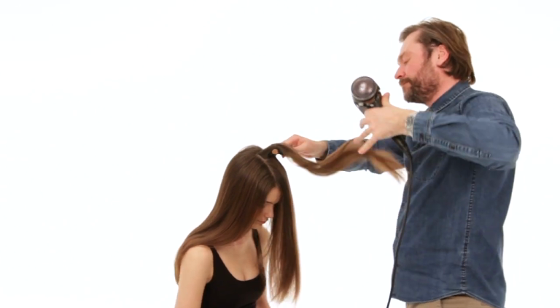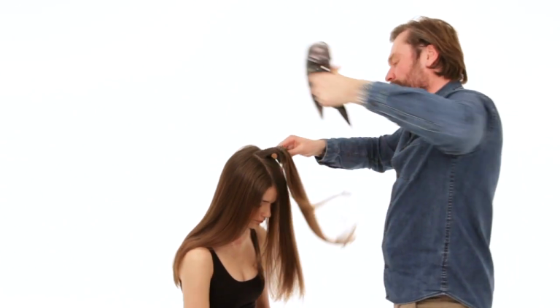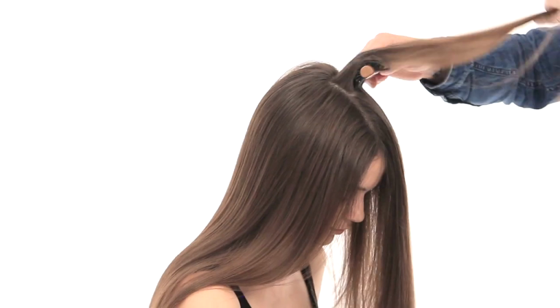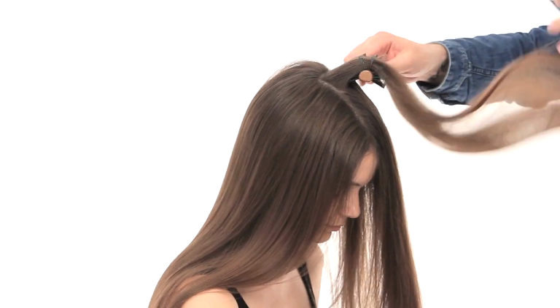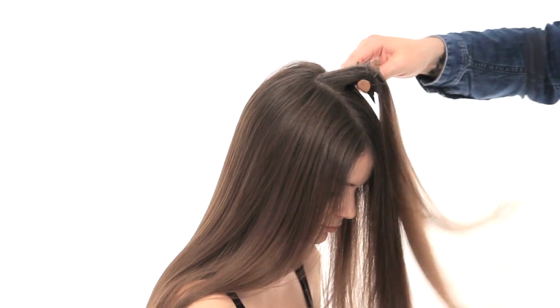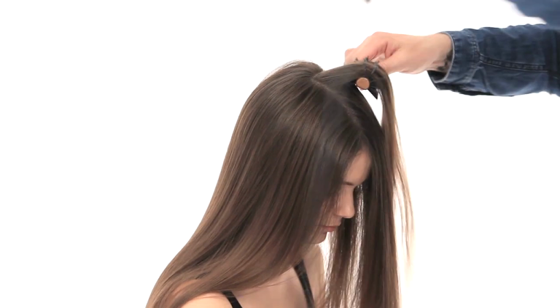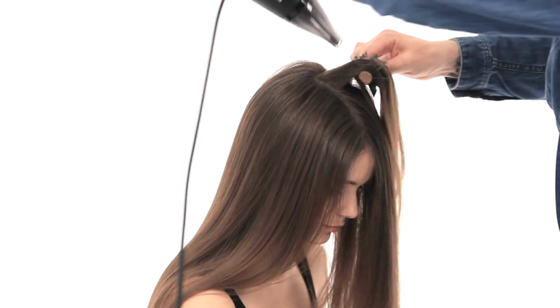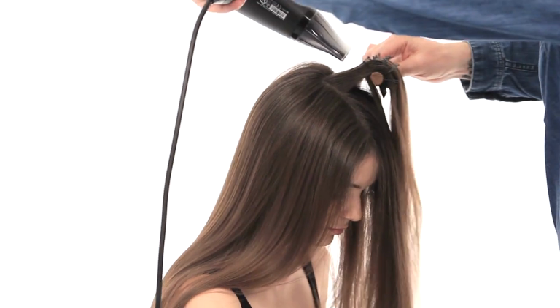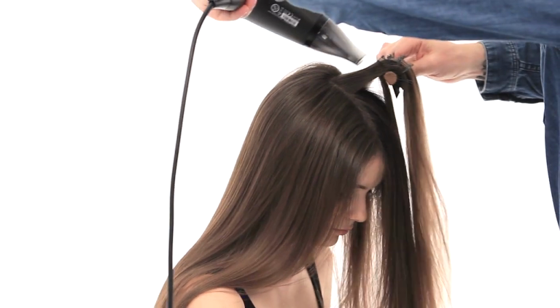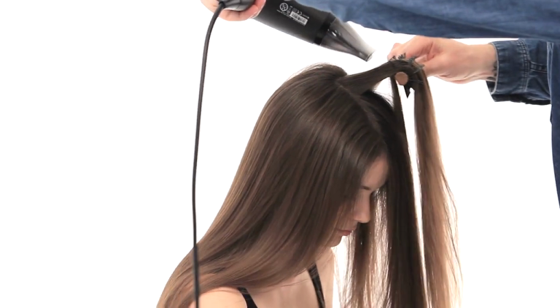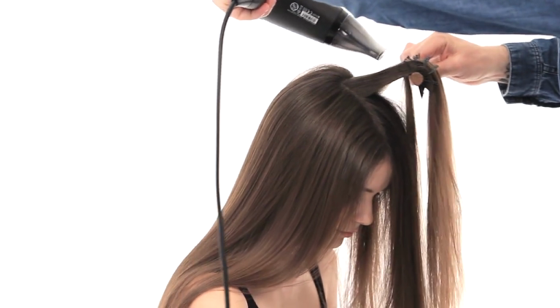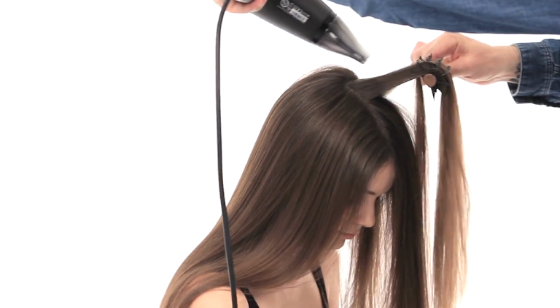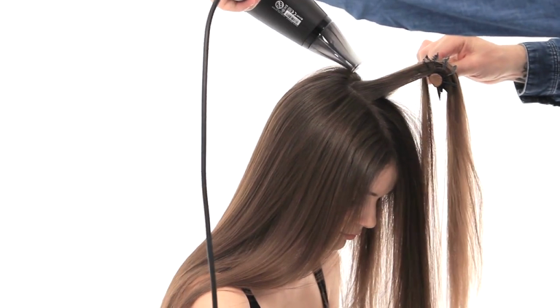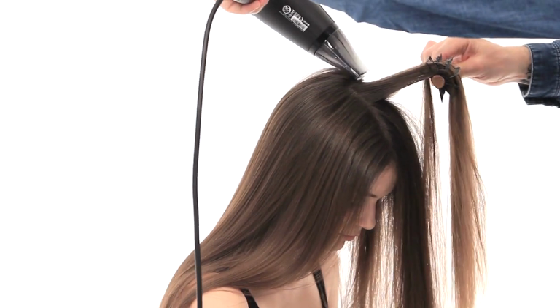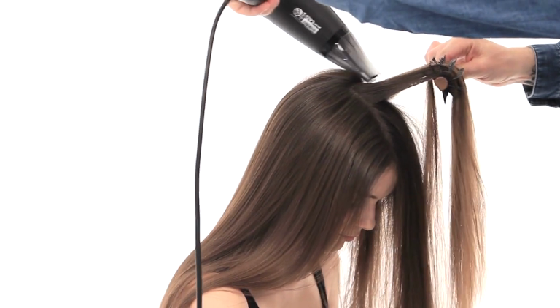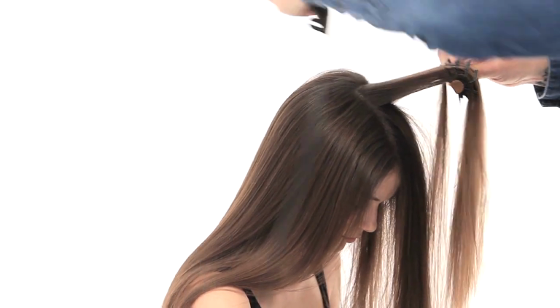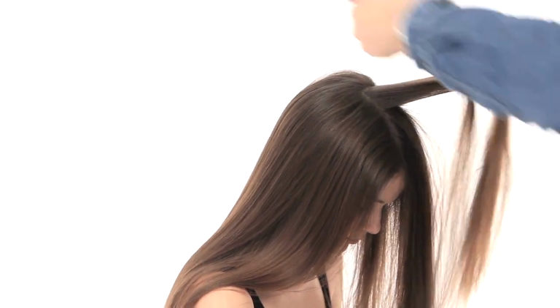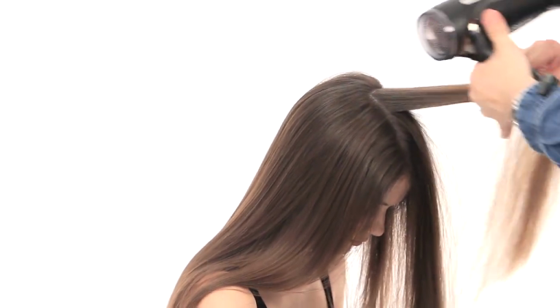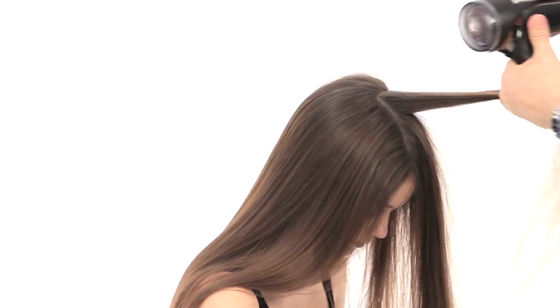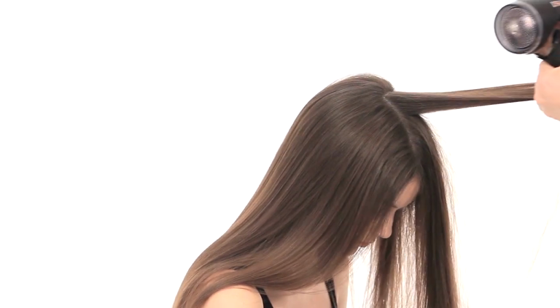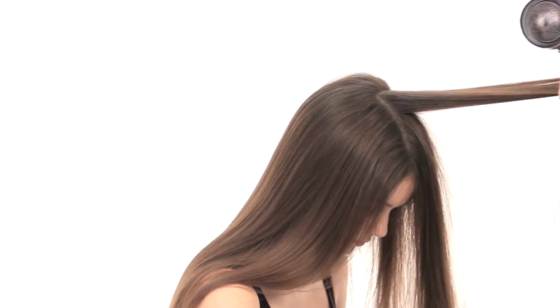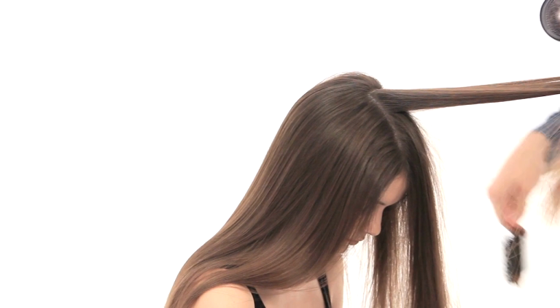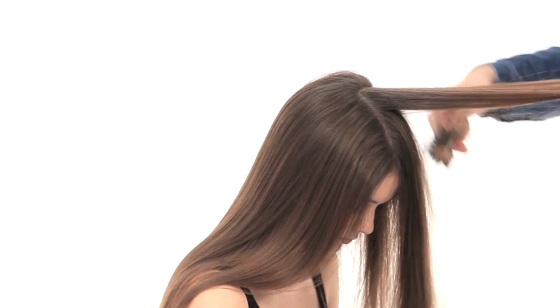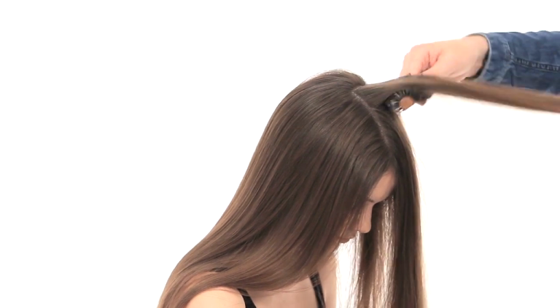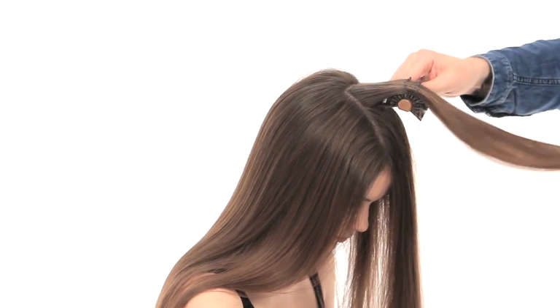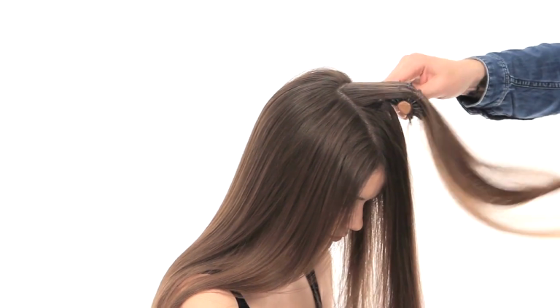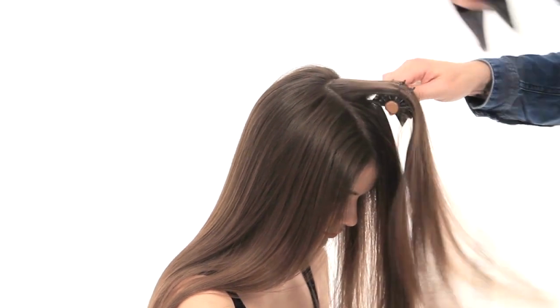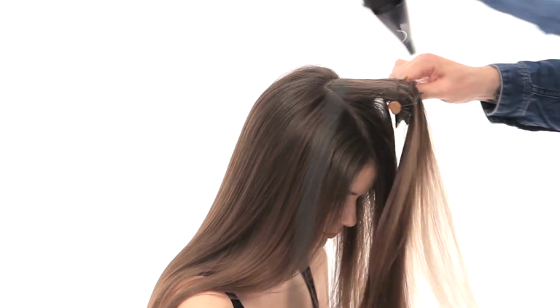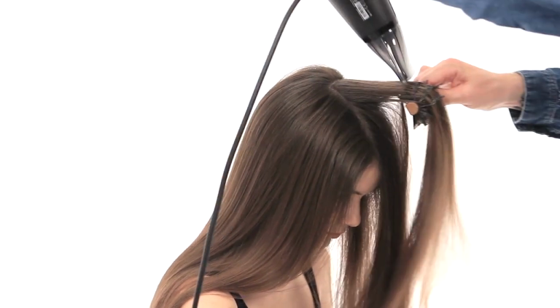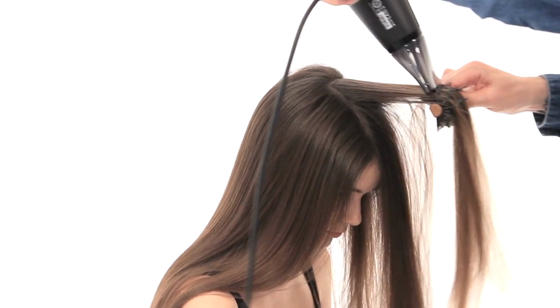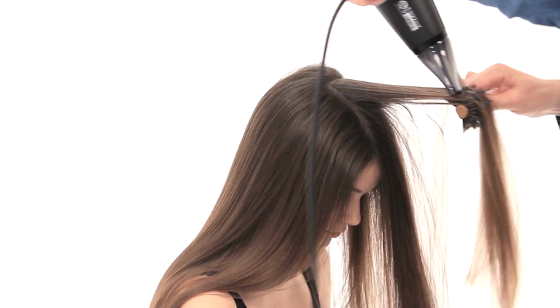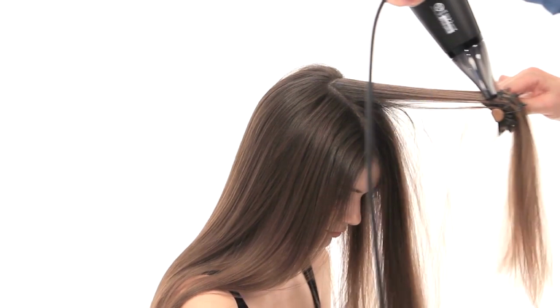We're going to blow dry the front sections all forward so that when we push the hair off the face, it will give that natural lift.